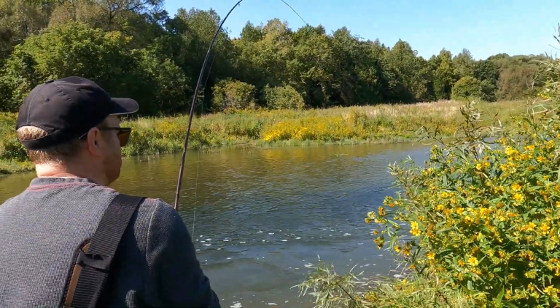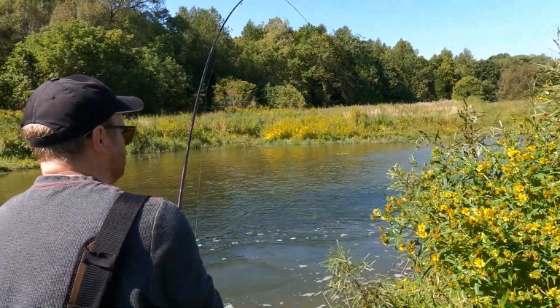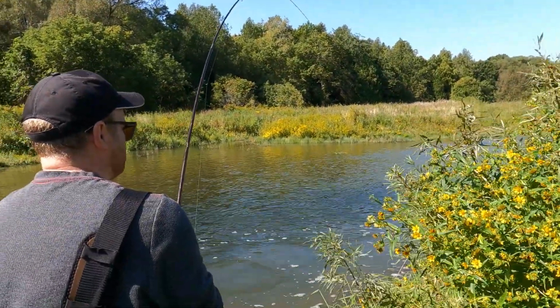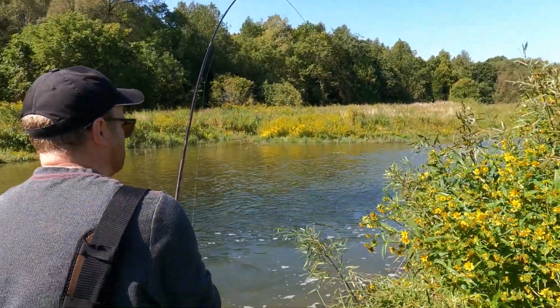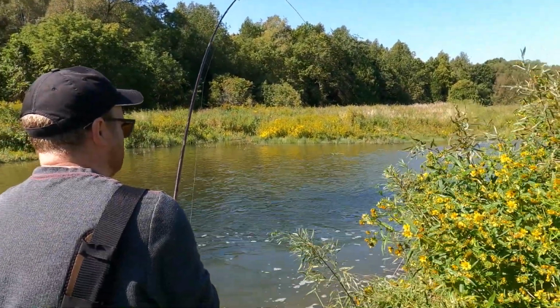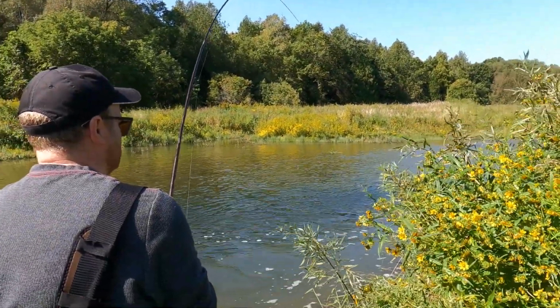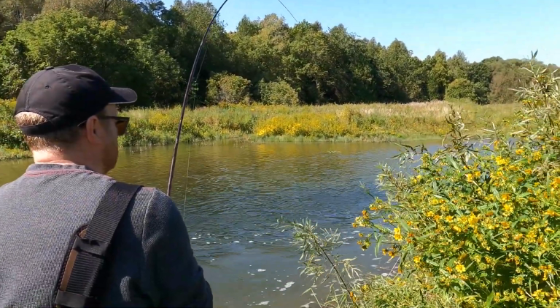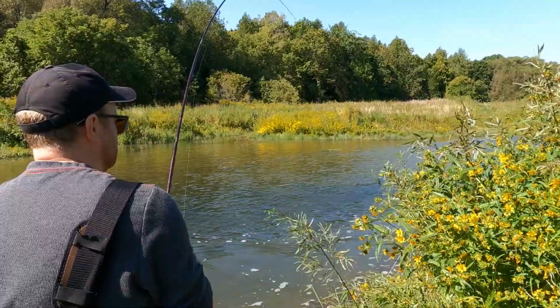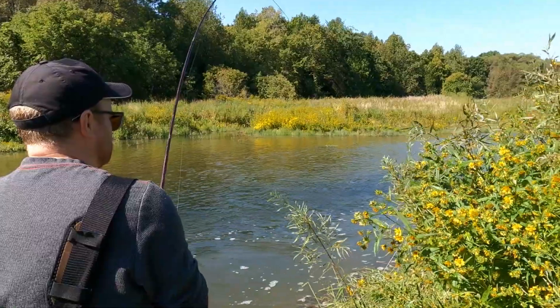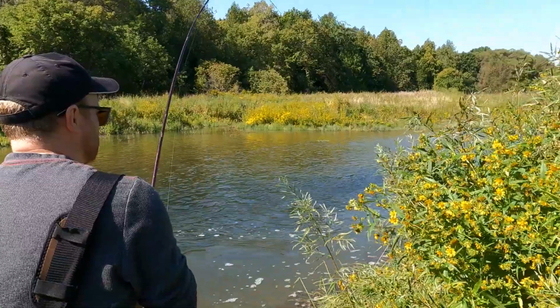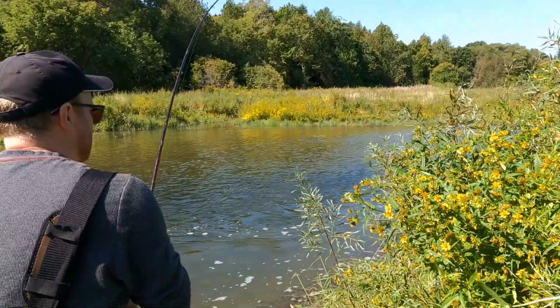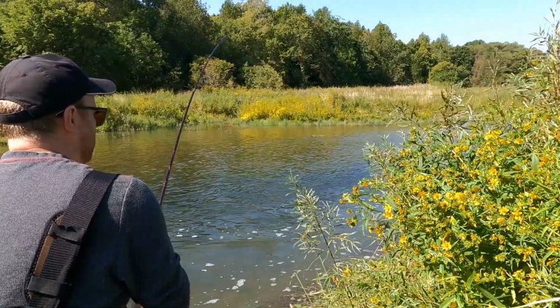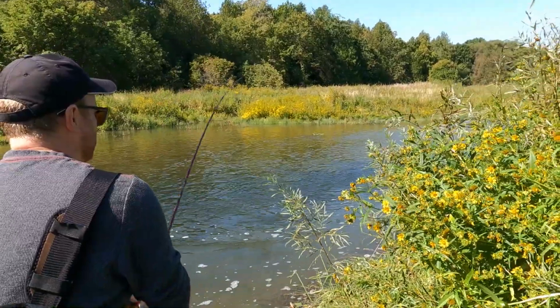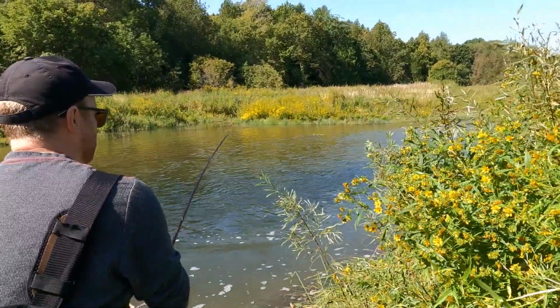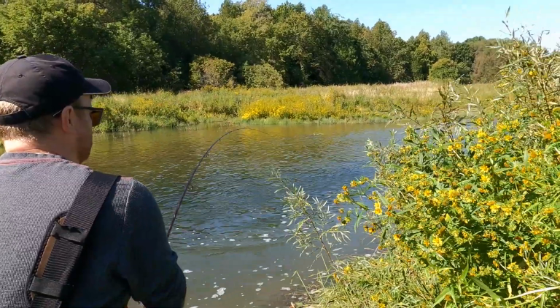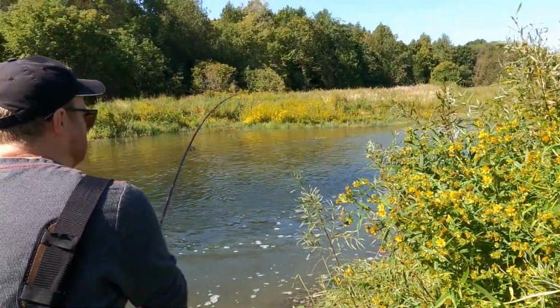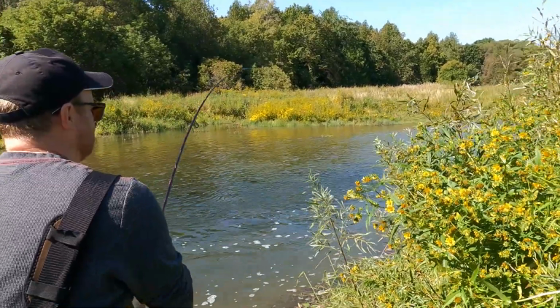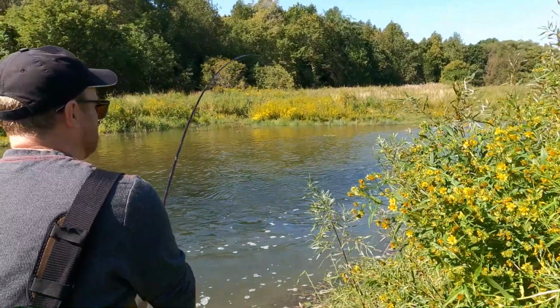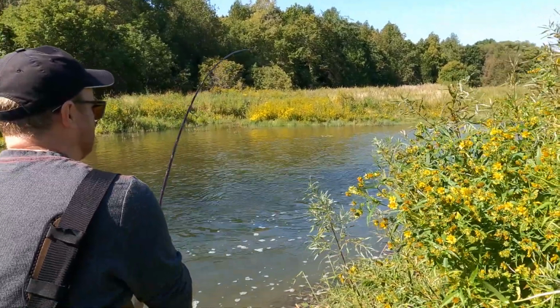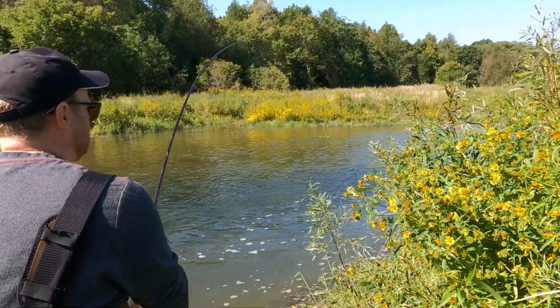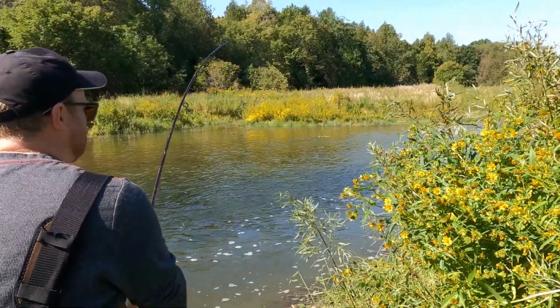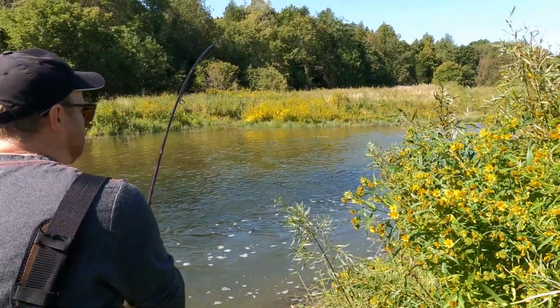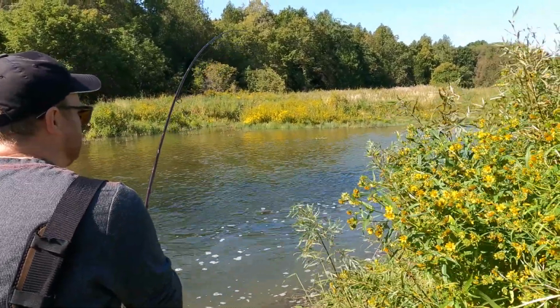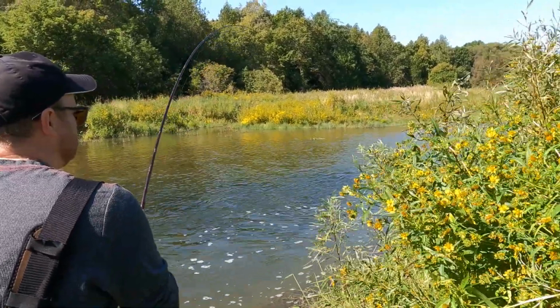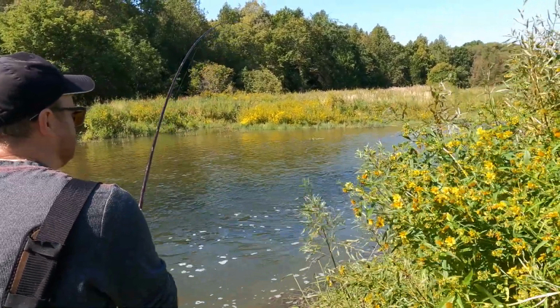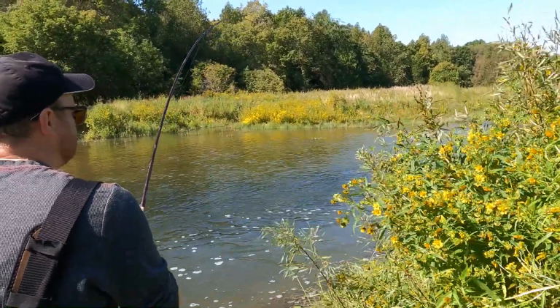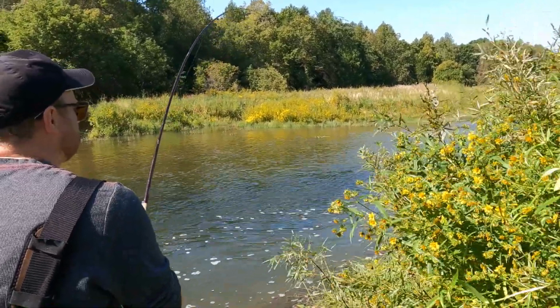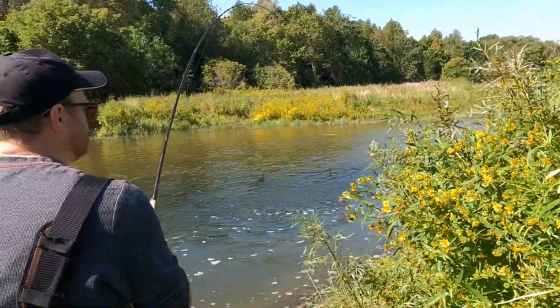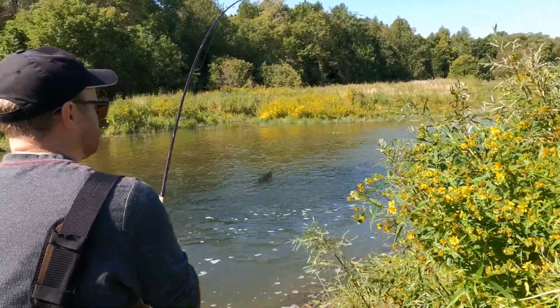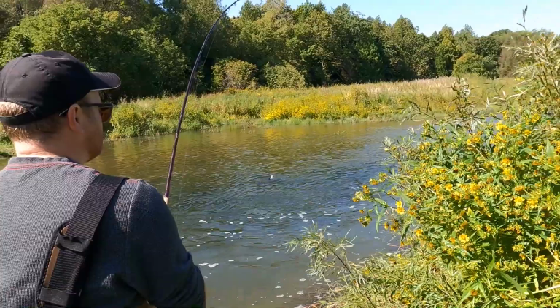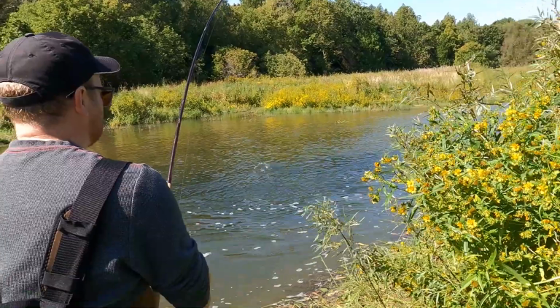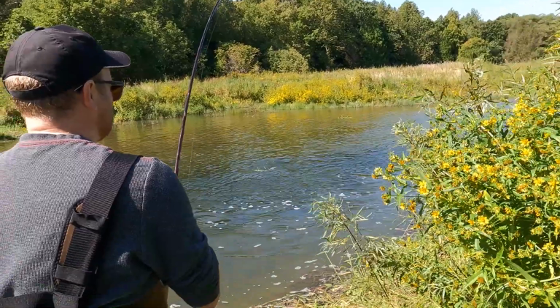Ultimately, fishways help maintain fish populations, ecosystem health, recreational opportunities, and indigenous traditions.